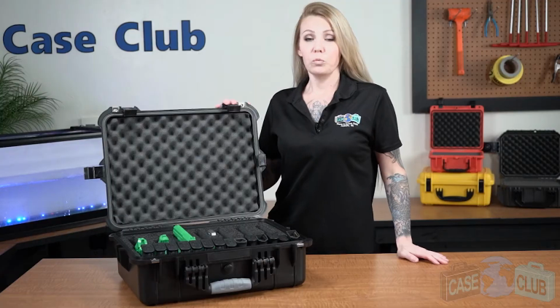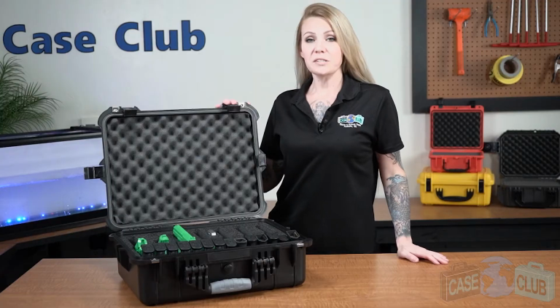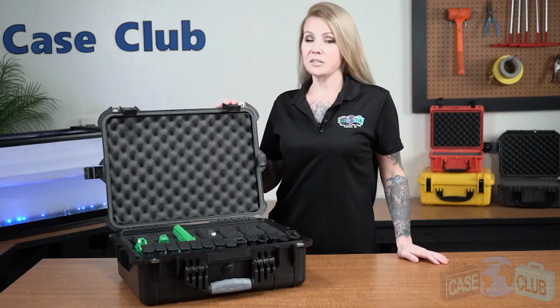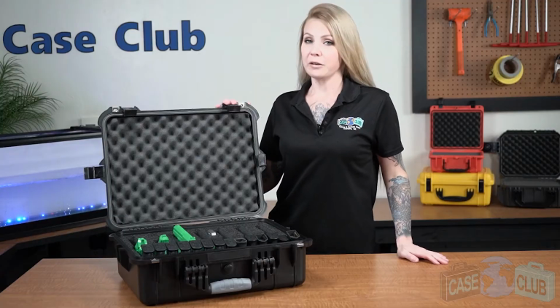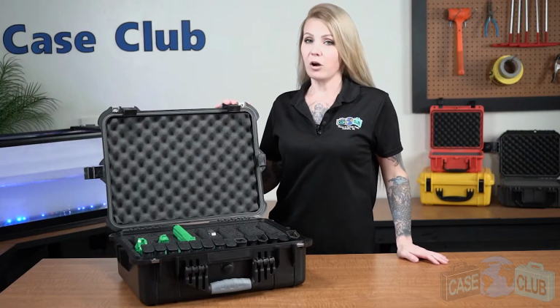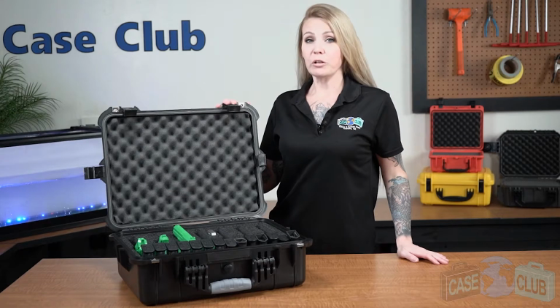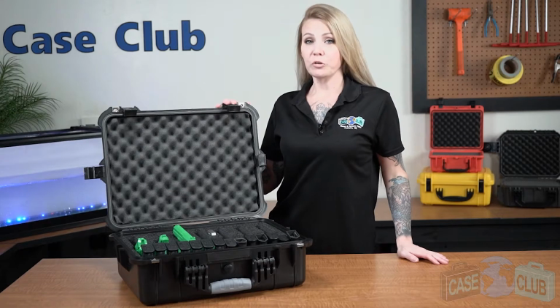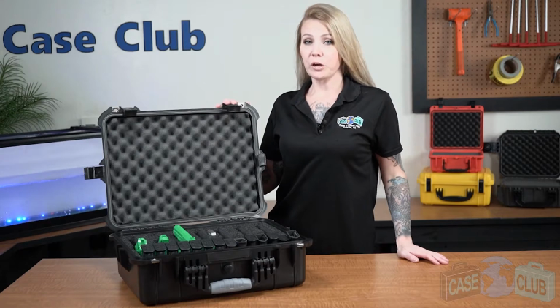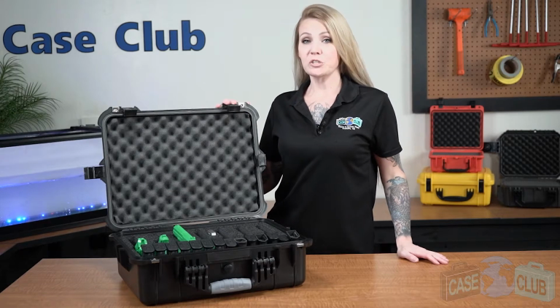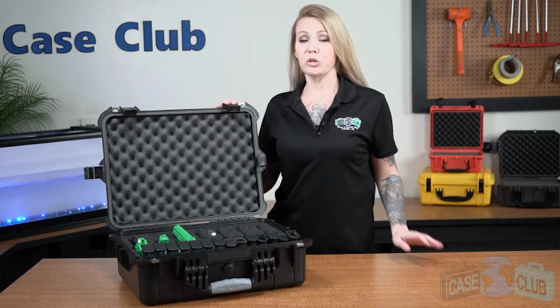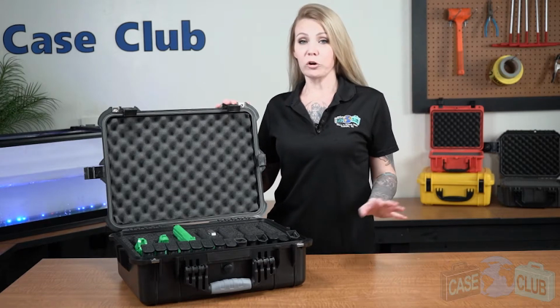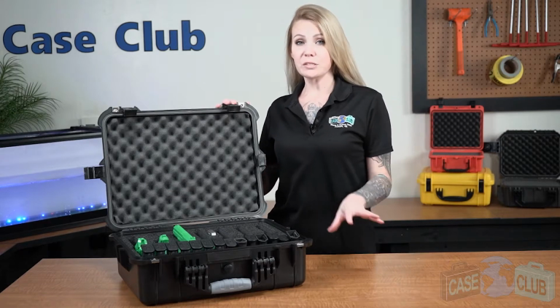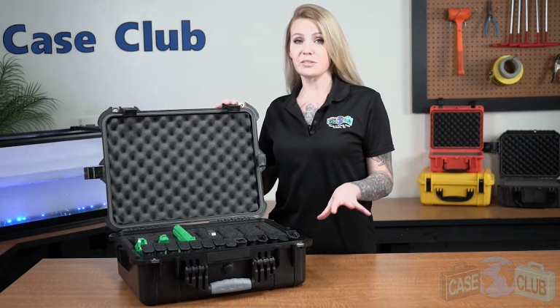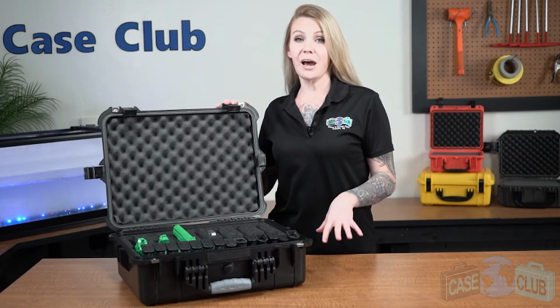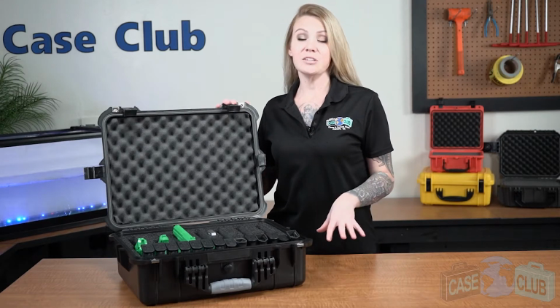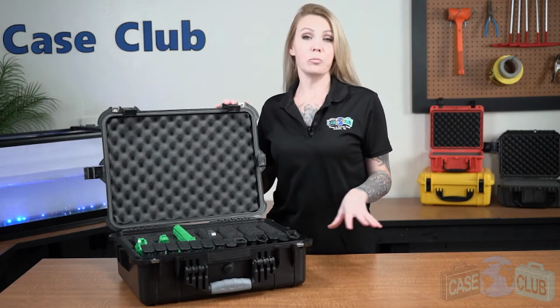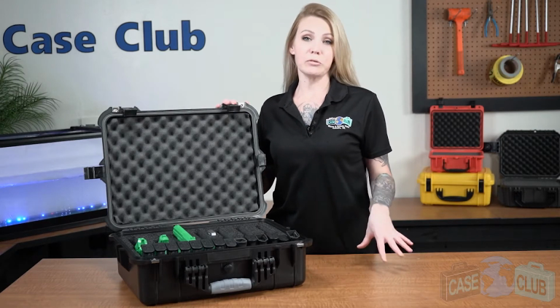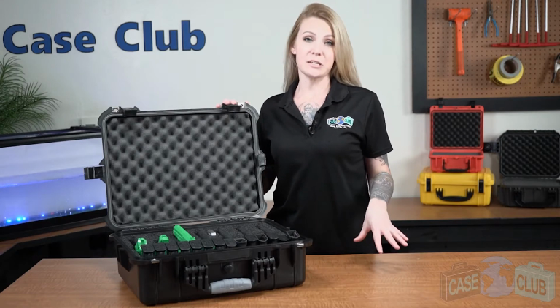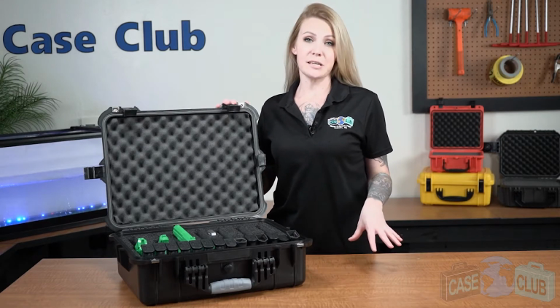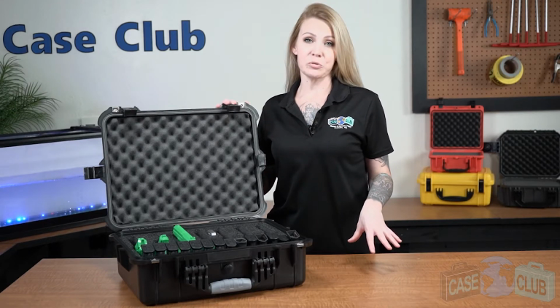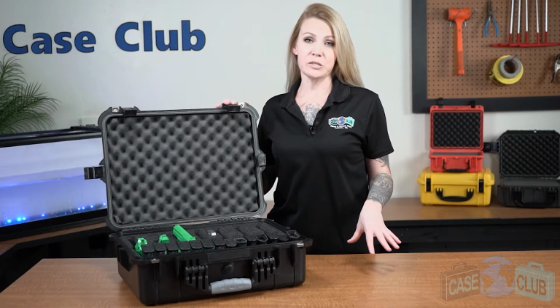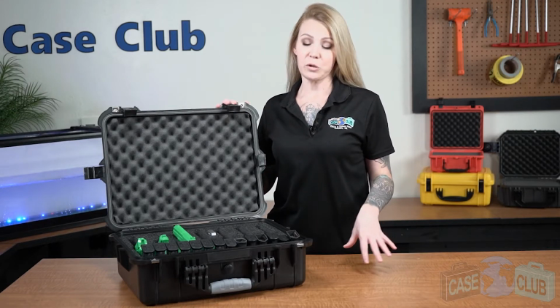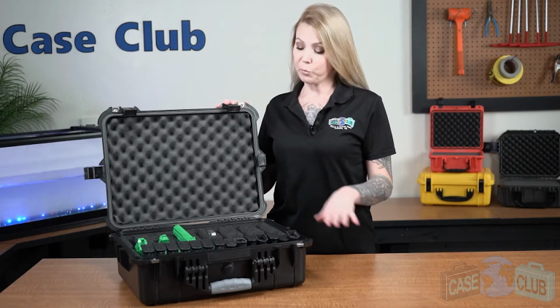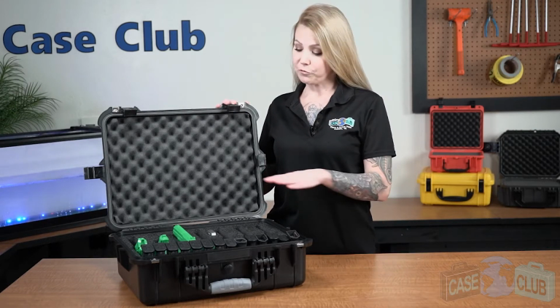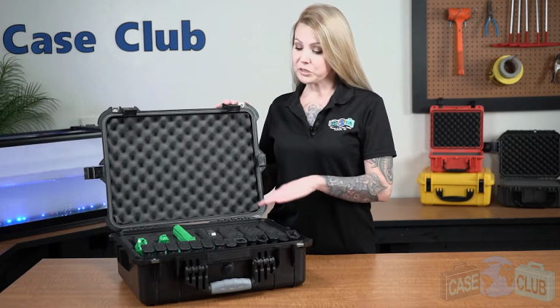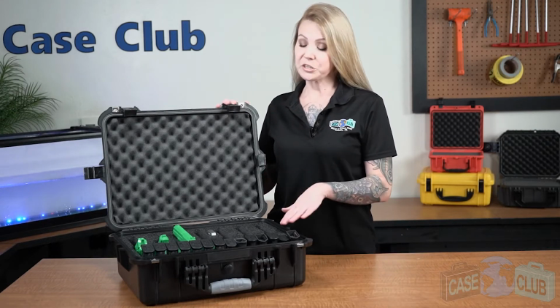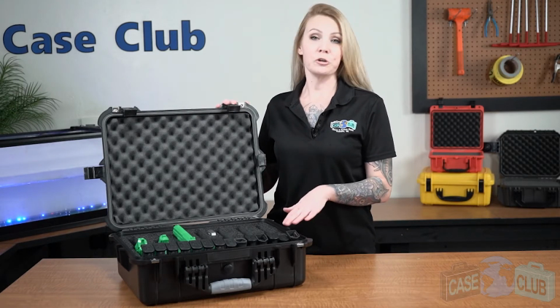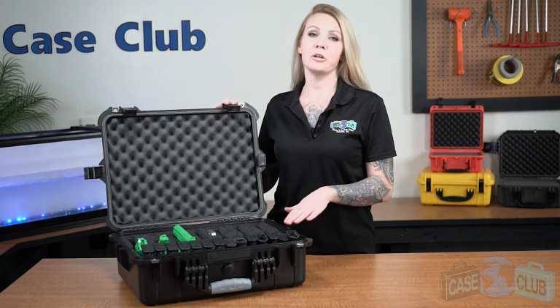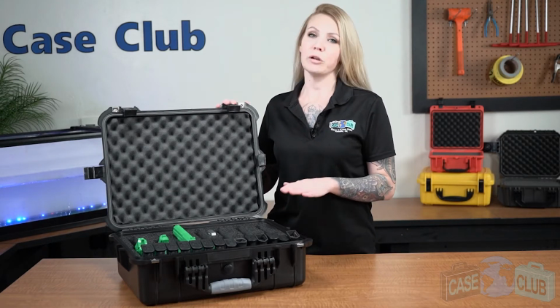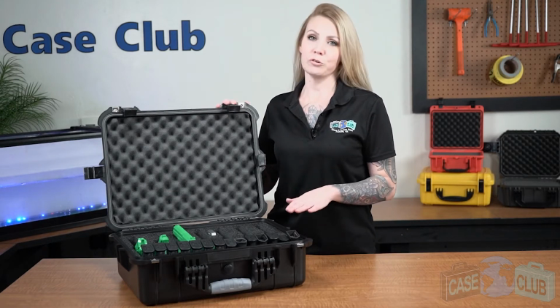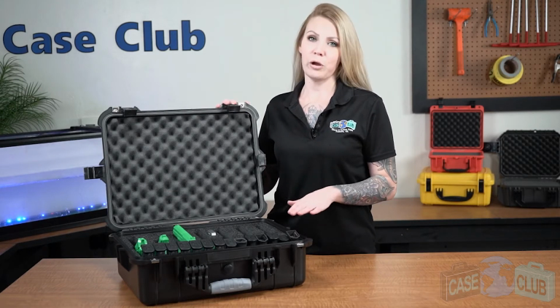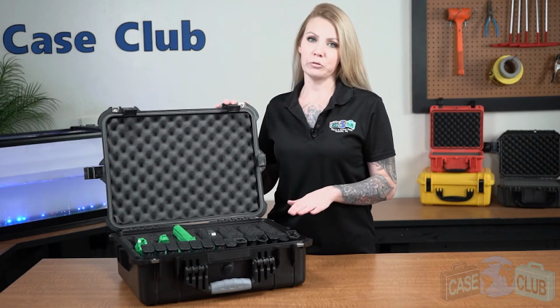Once done, all of your guns, regardless of size or mounted accessories, will be fully secured and ready for travel.